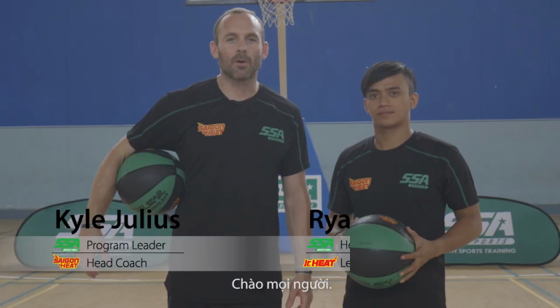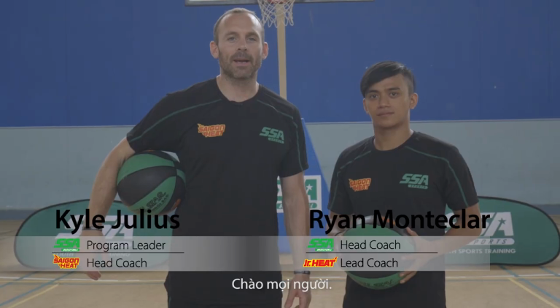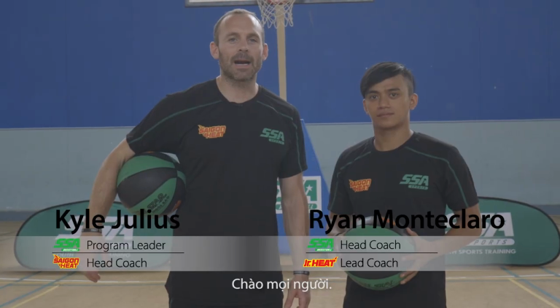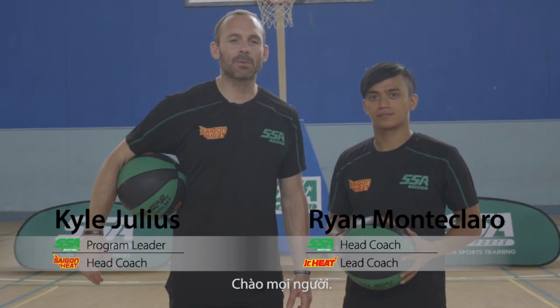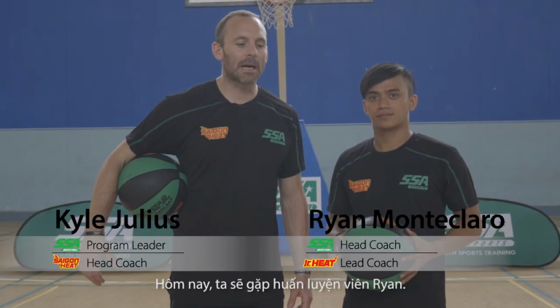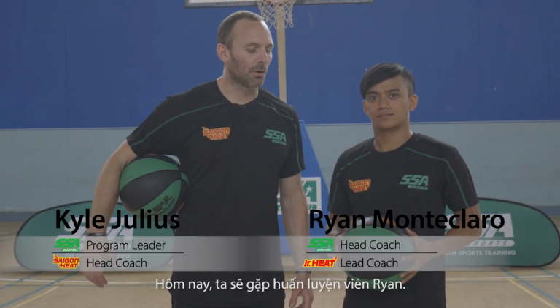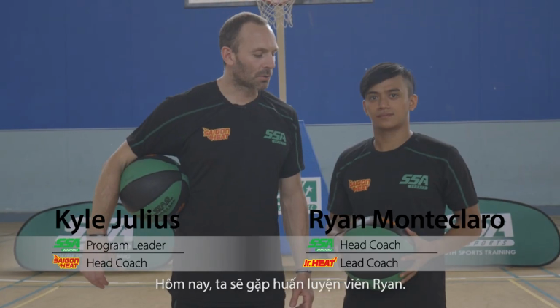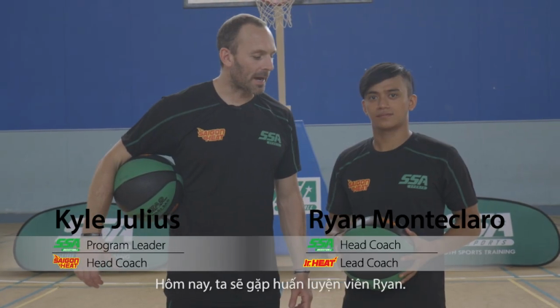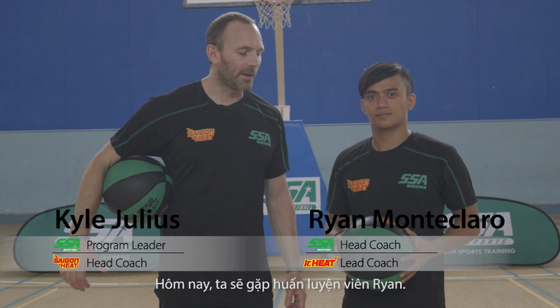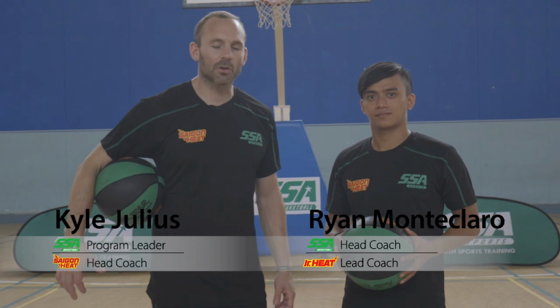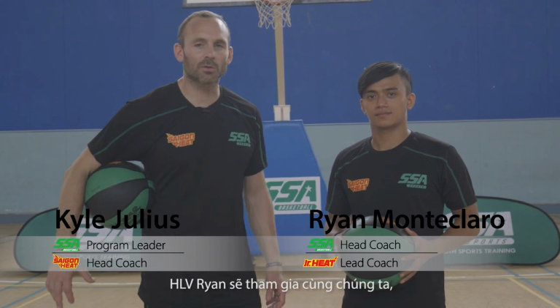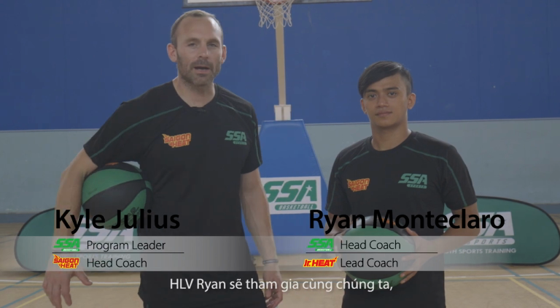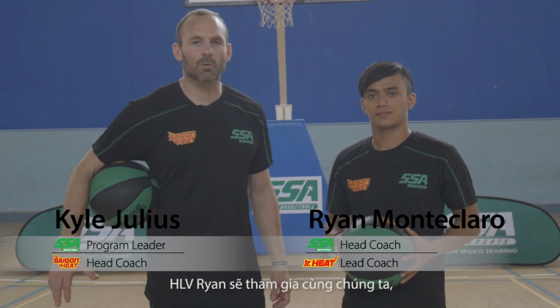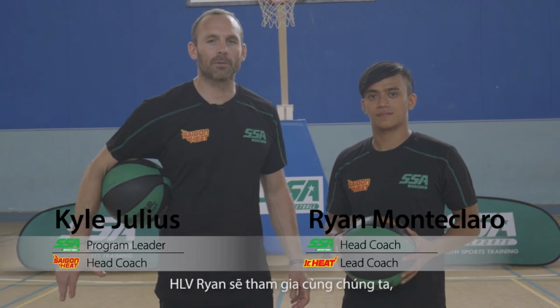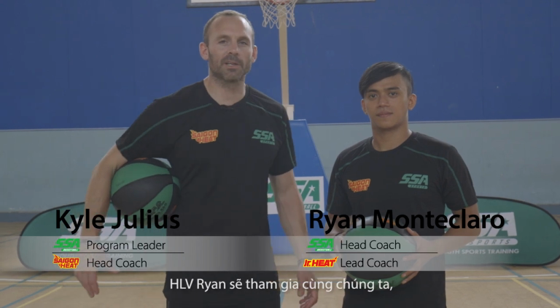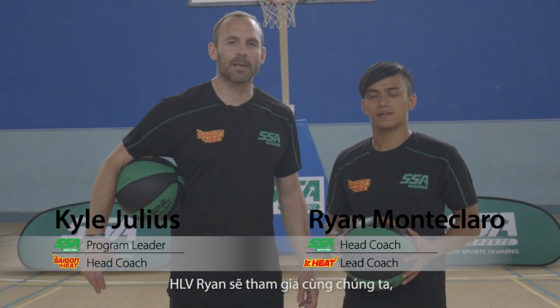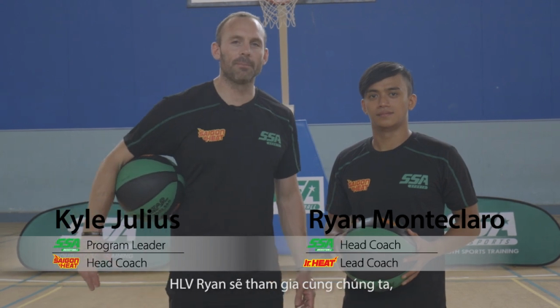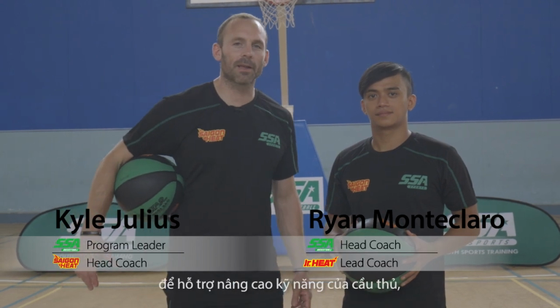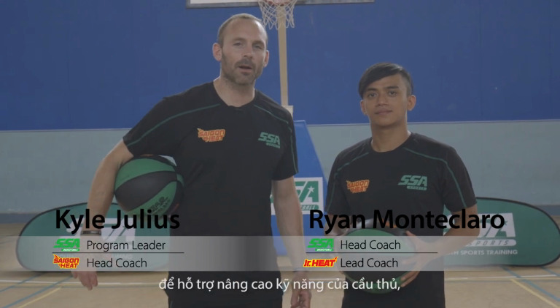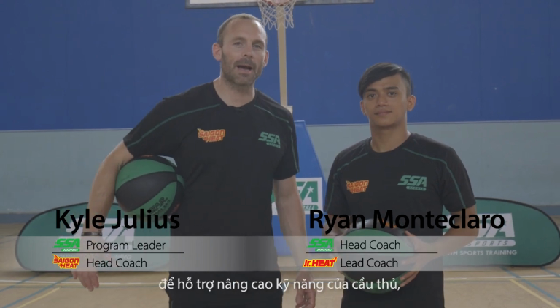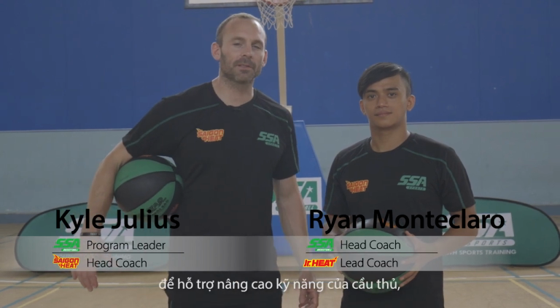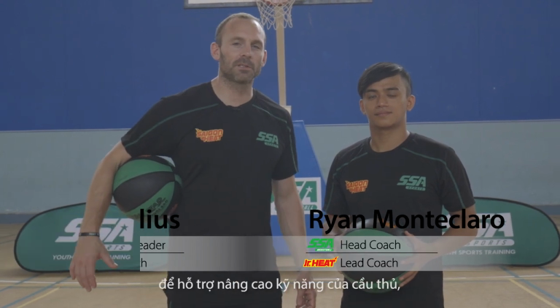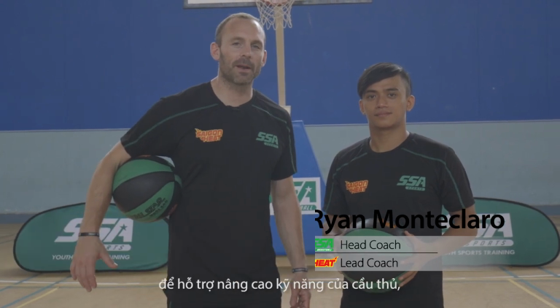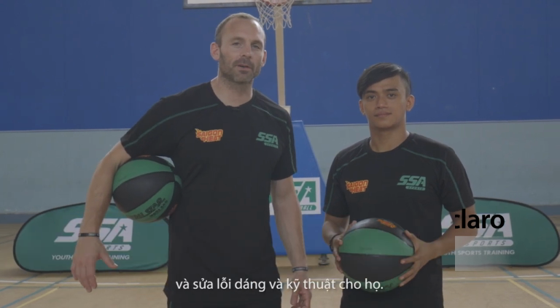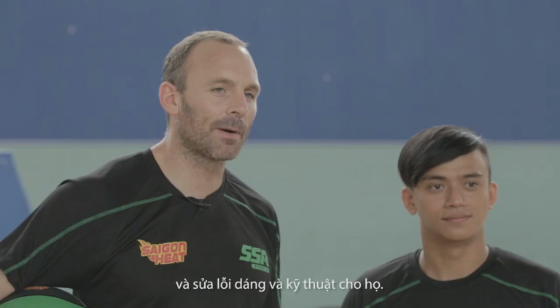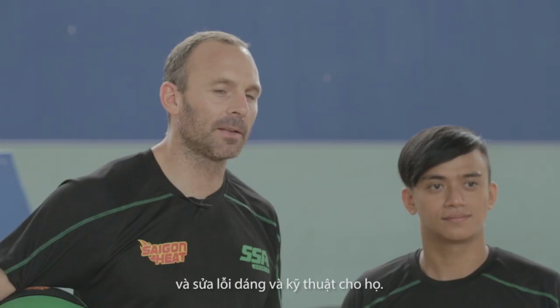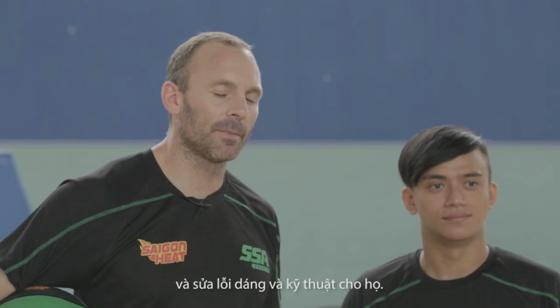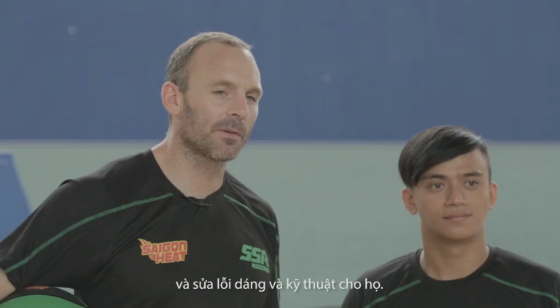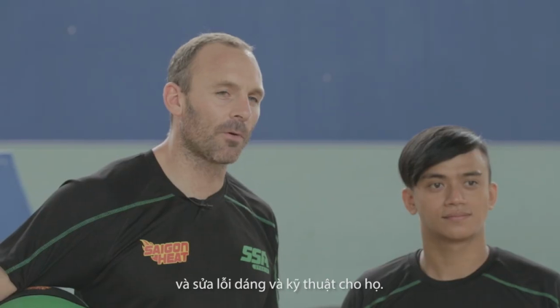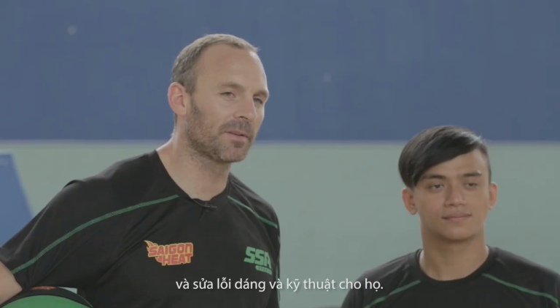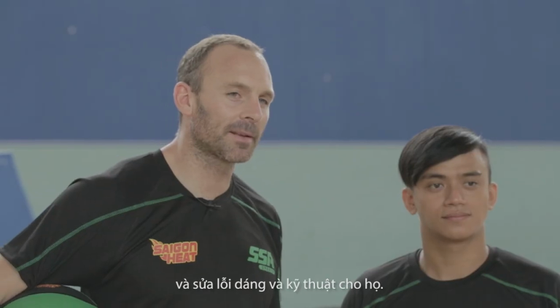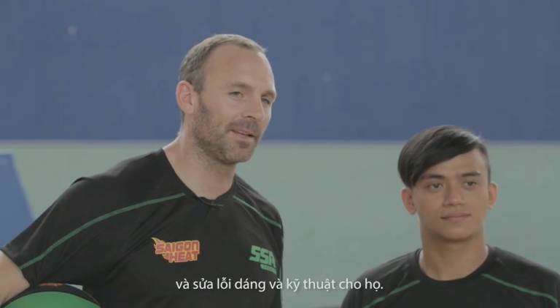Okay guys, we got Coach Ryan here. Coach Ryan is working with us today making our athletes better and correcting them on their form and technique.